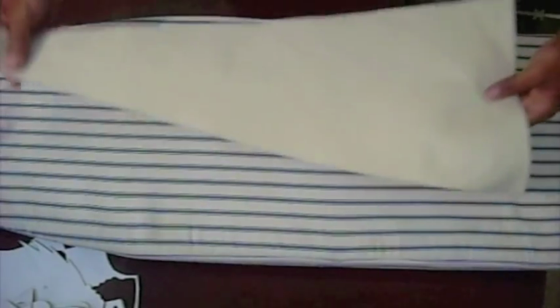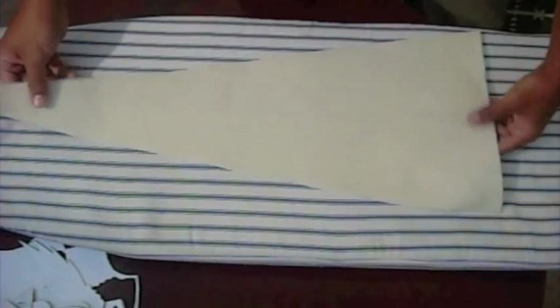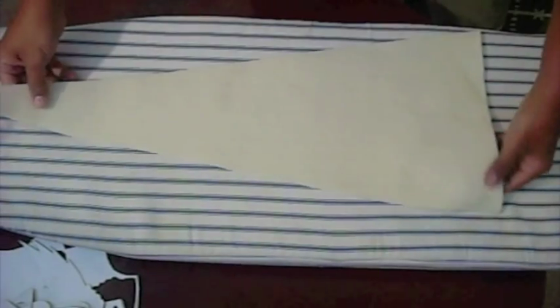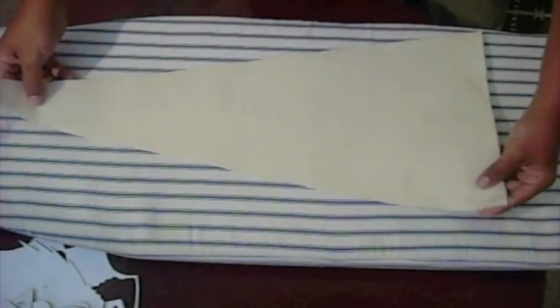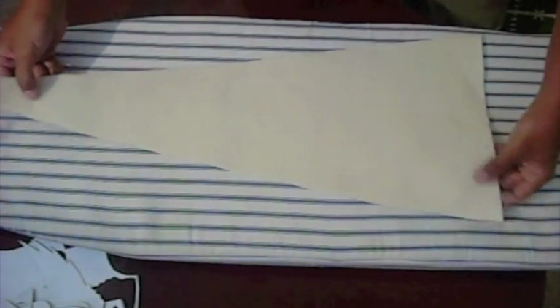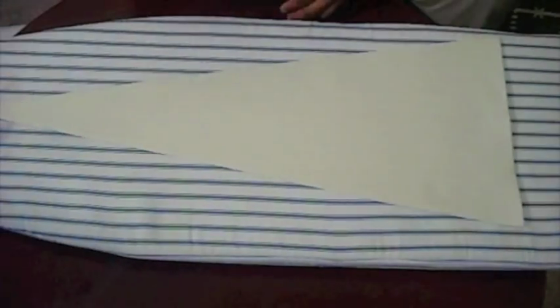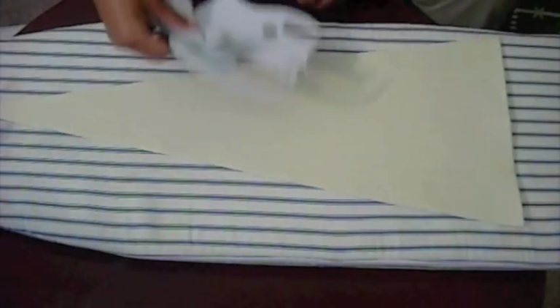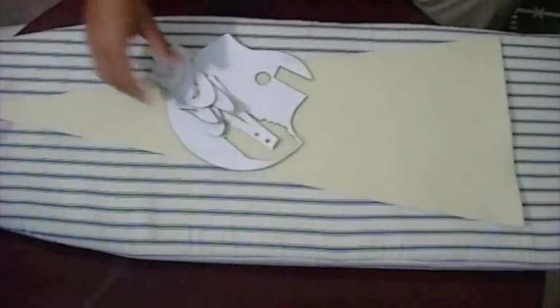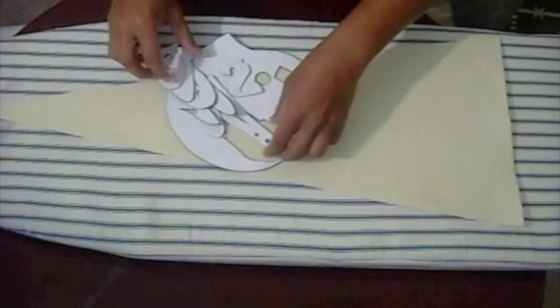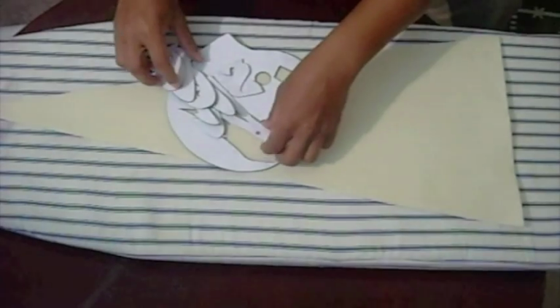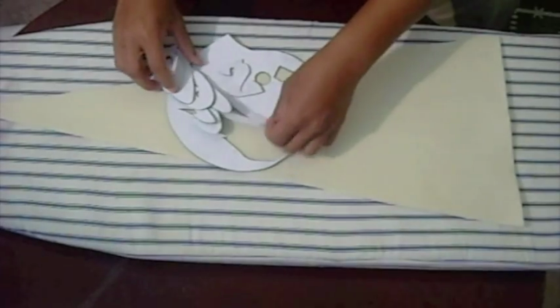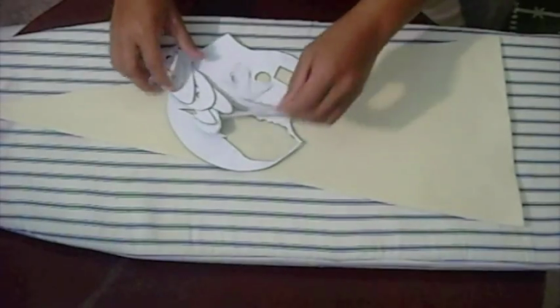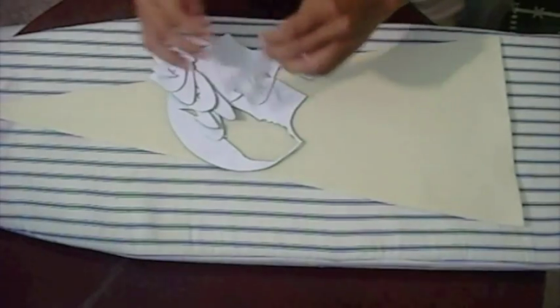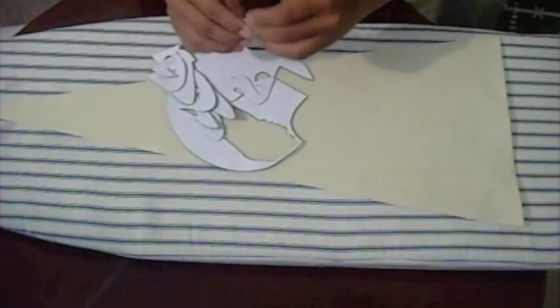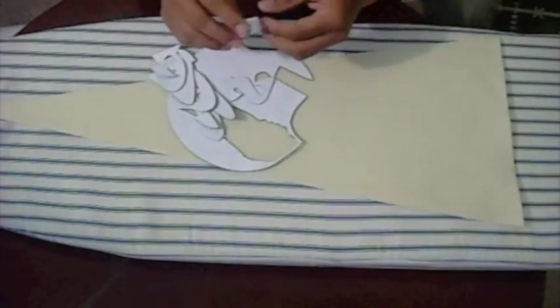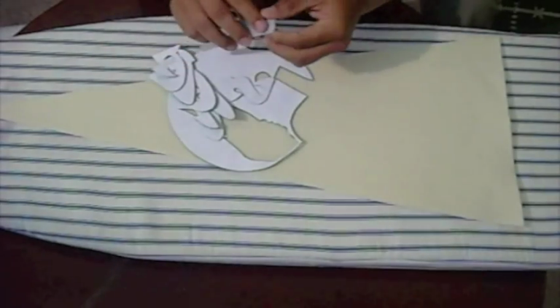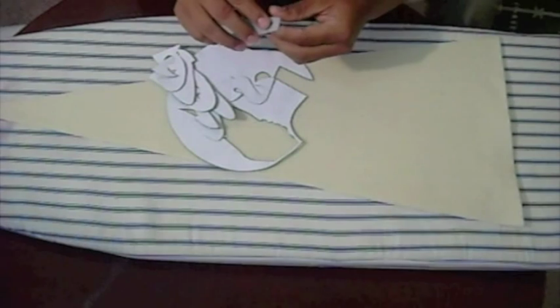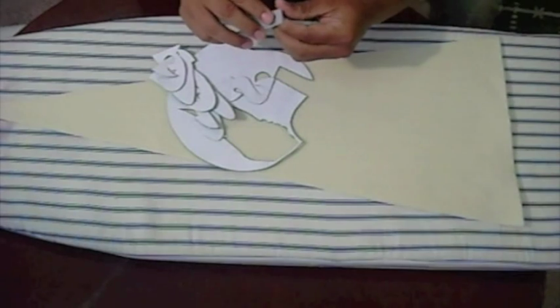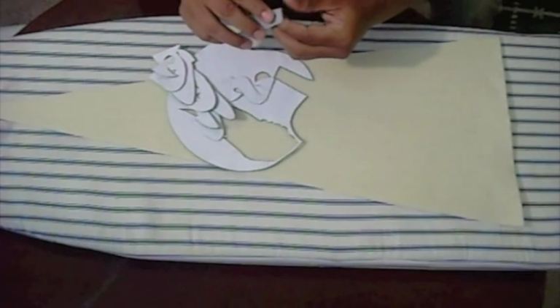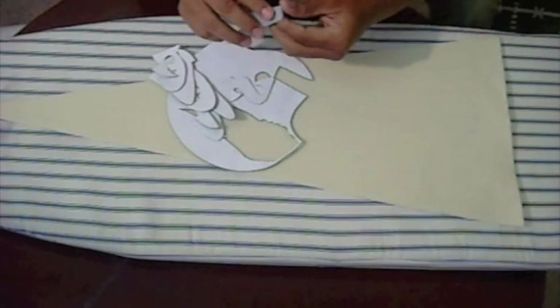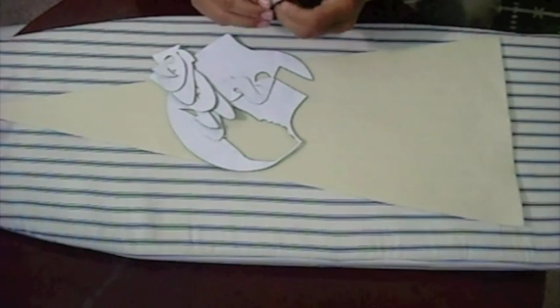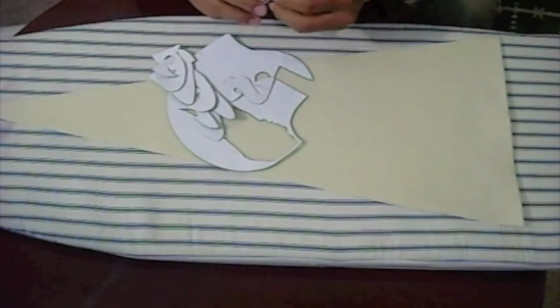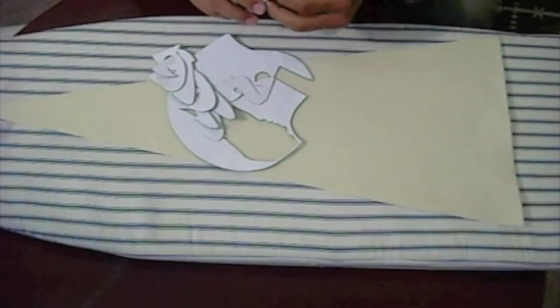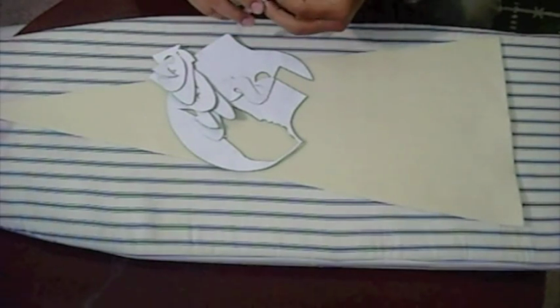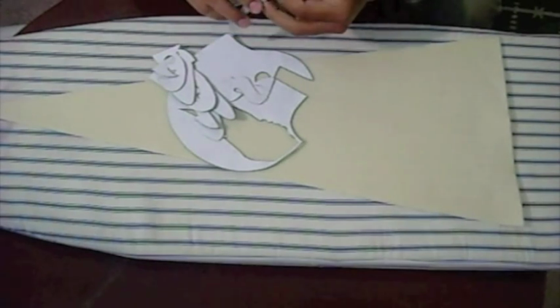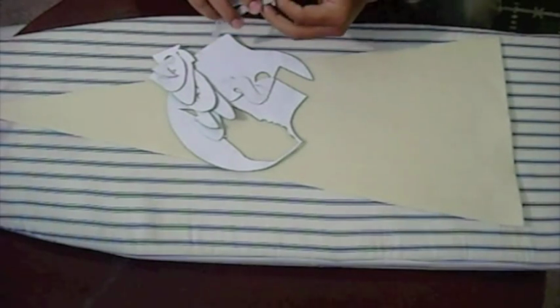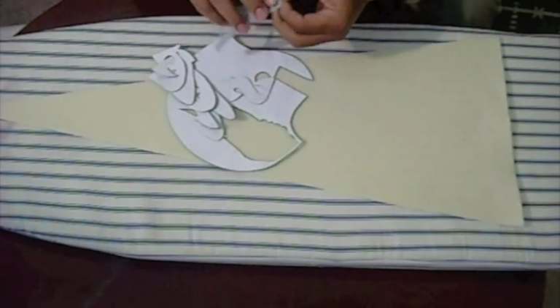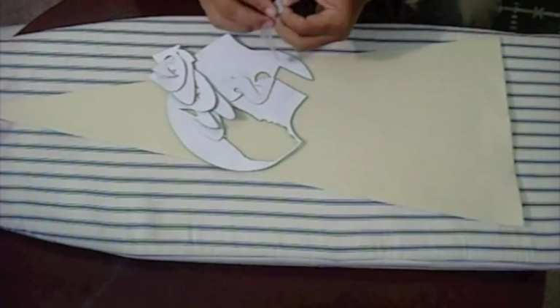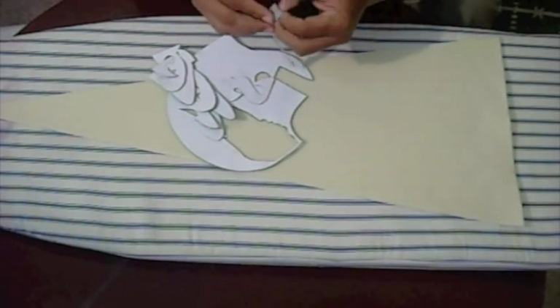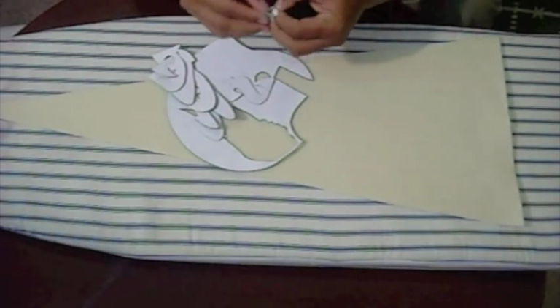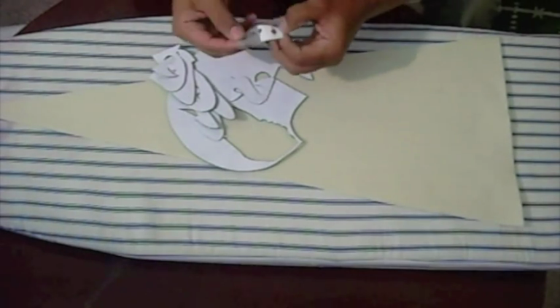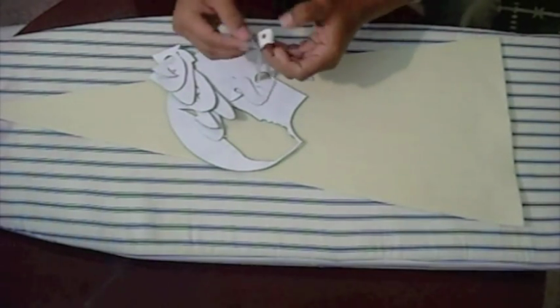Slowly pull off the paper backing and you should now have your felt shapes with an adhesive on the other side.